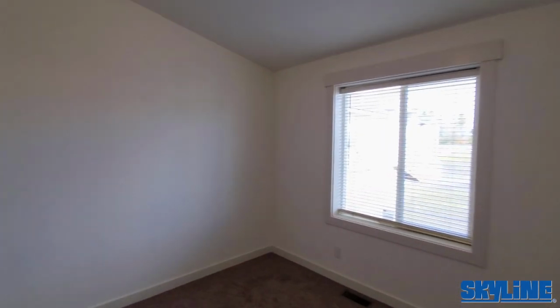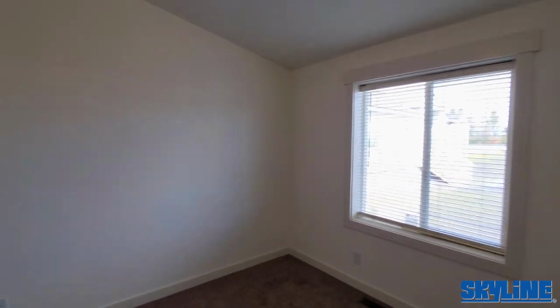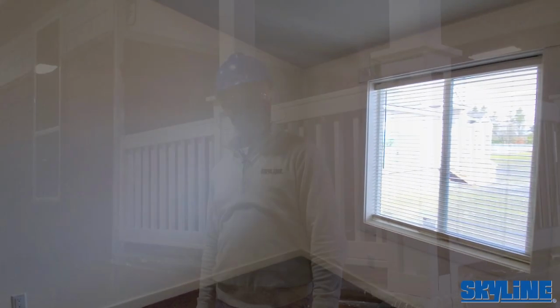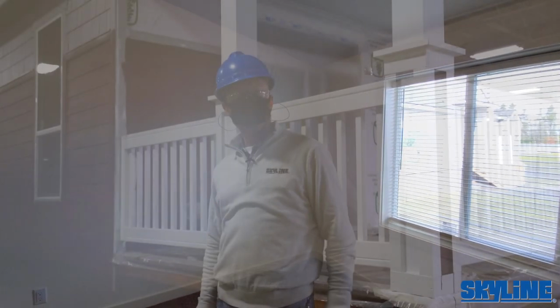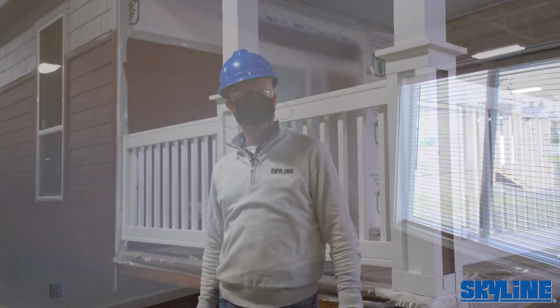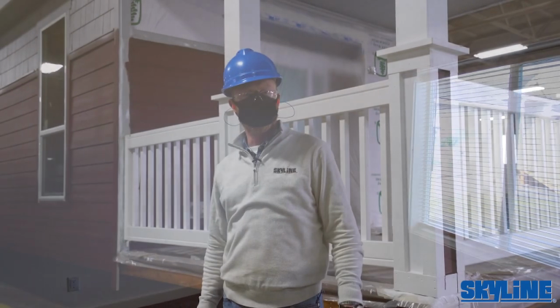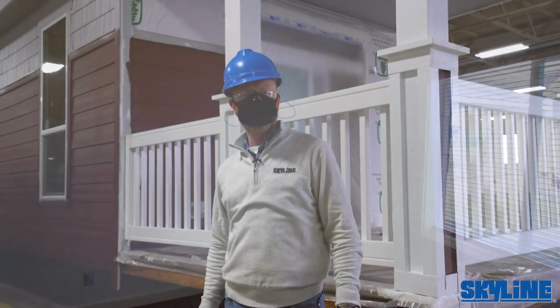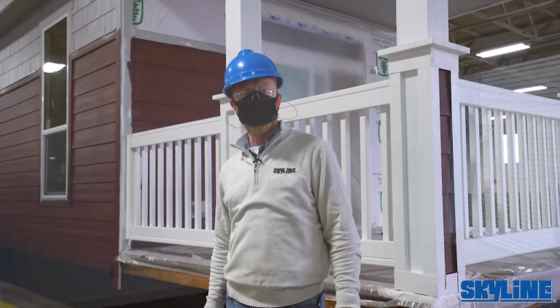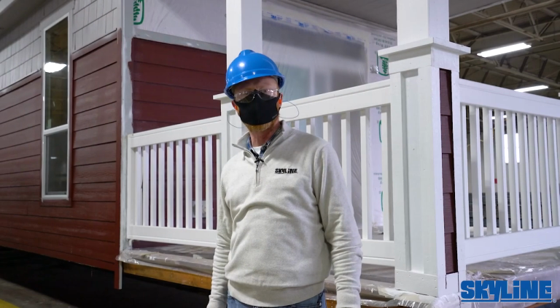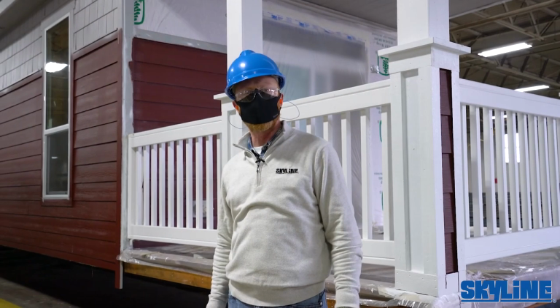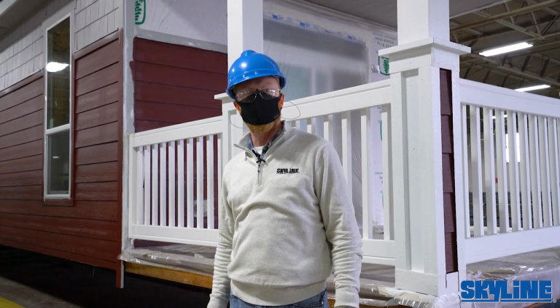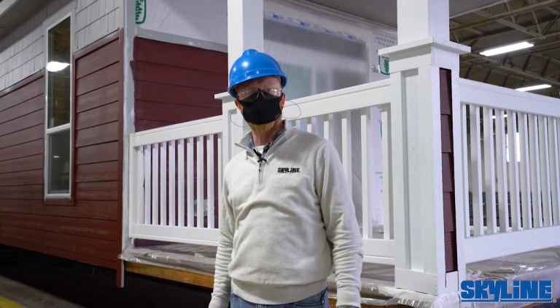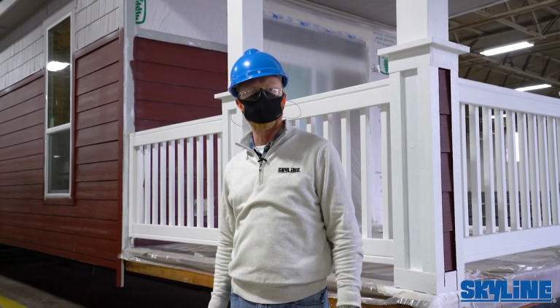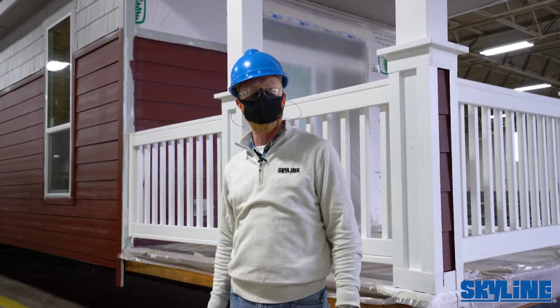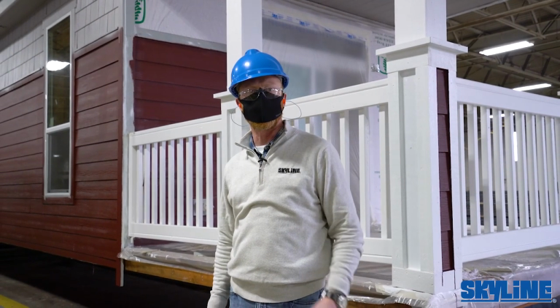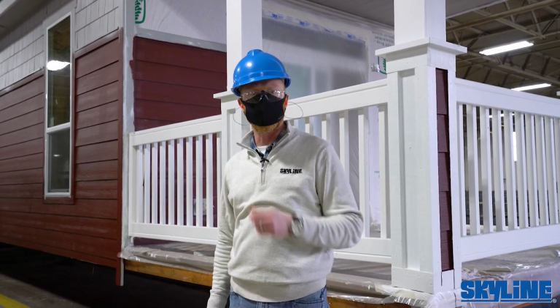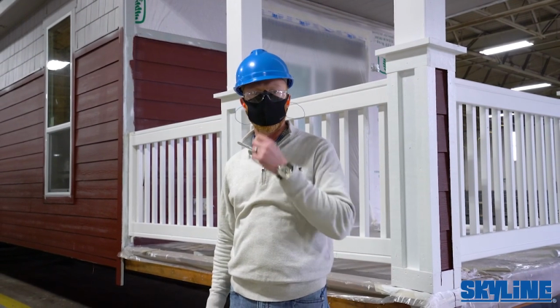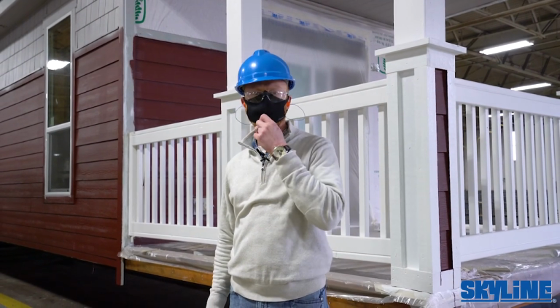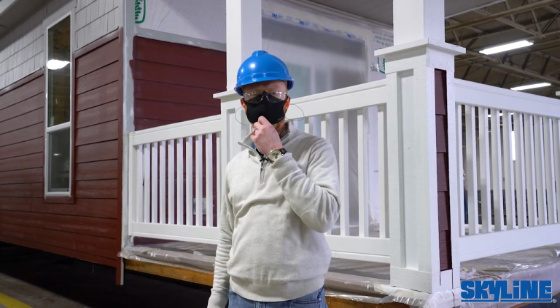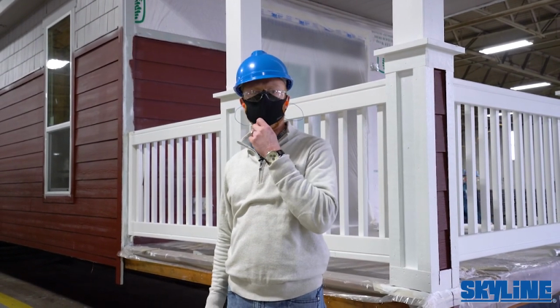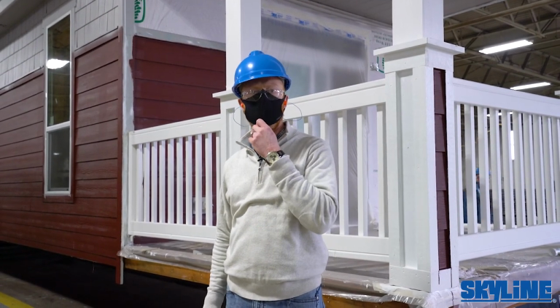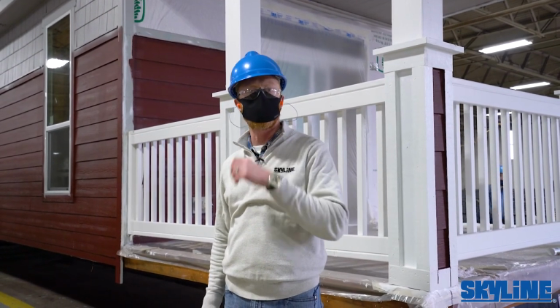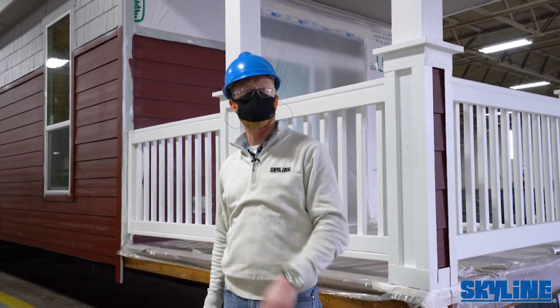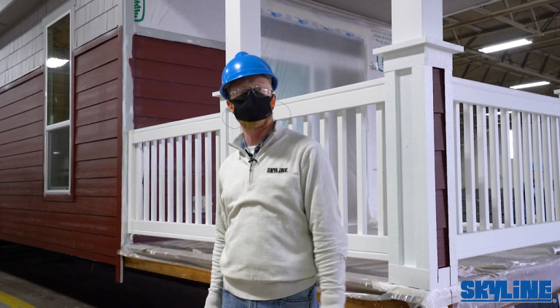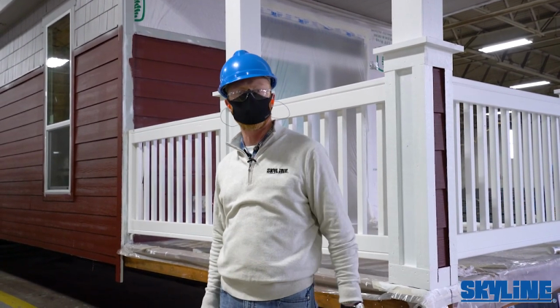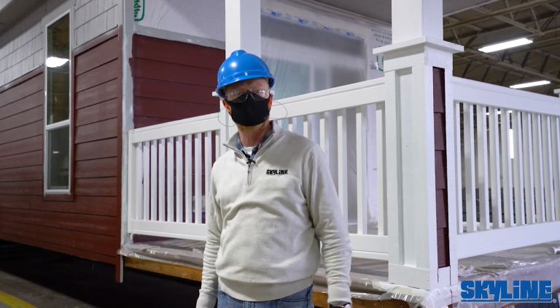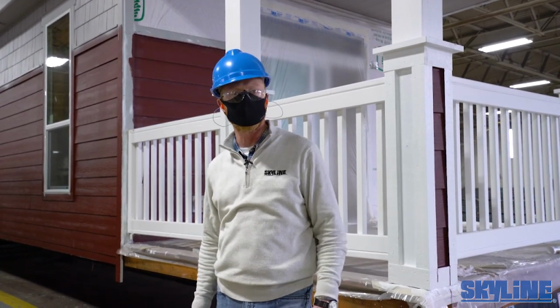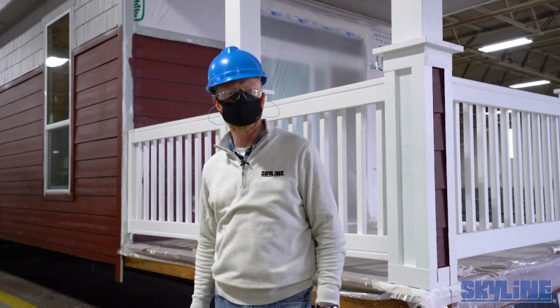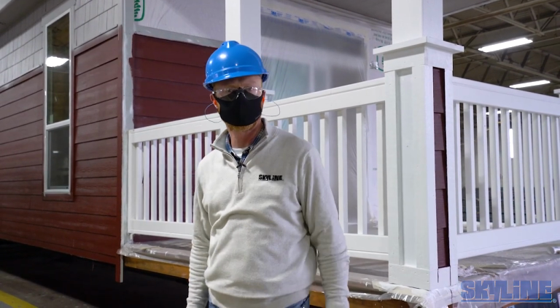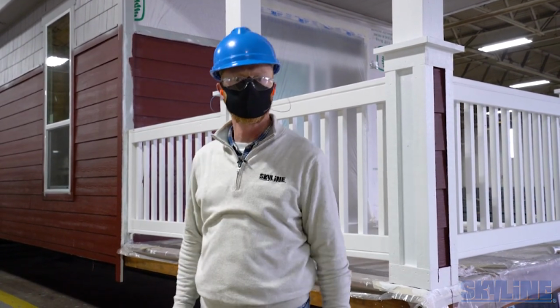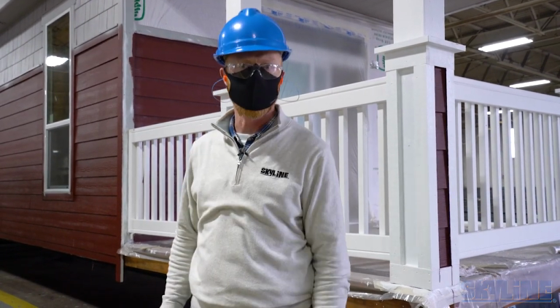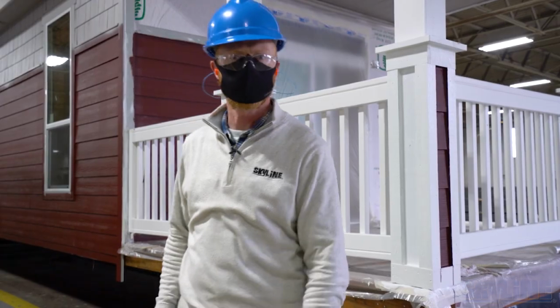That concludes the tour today. That's how Skyline McMinnville gets it done. Thanks.